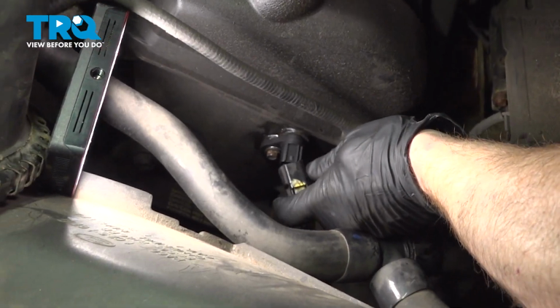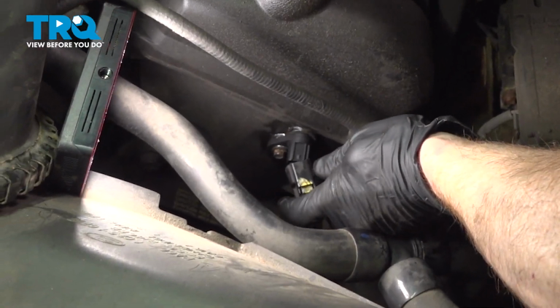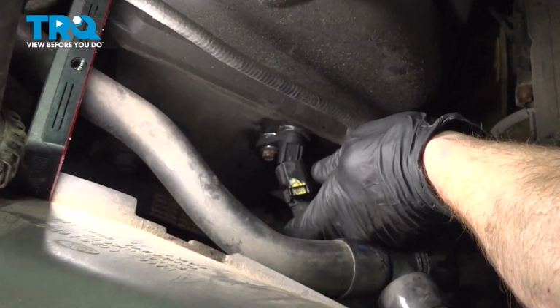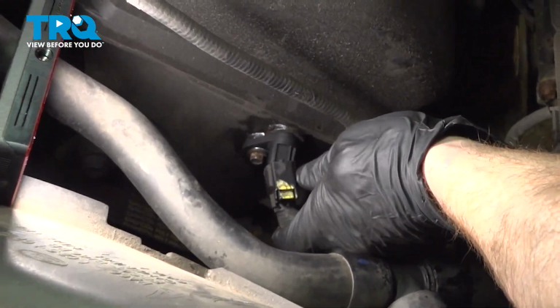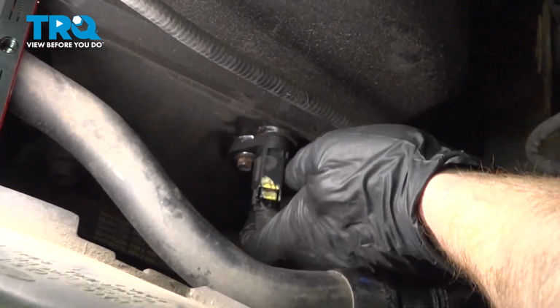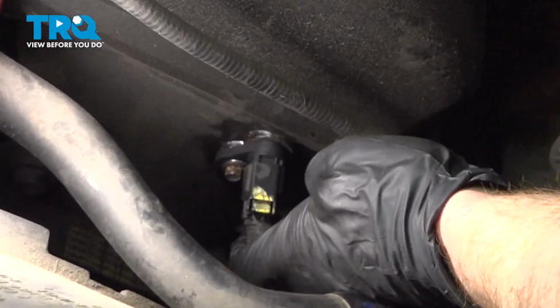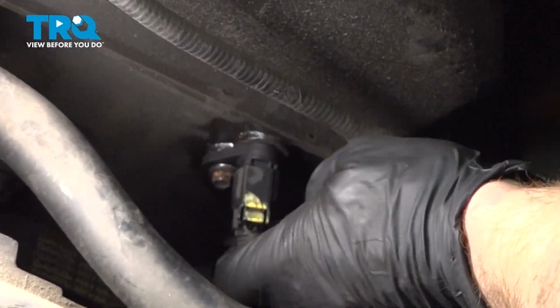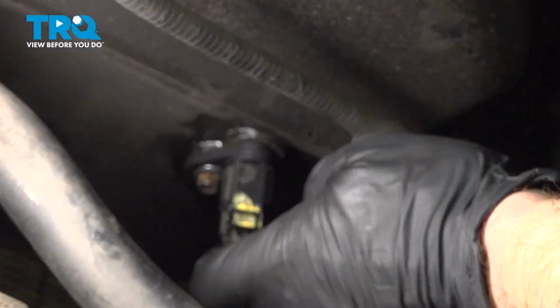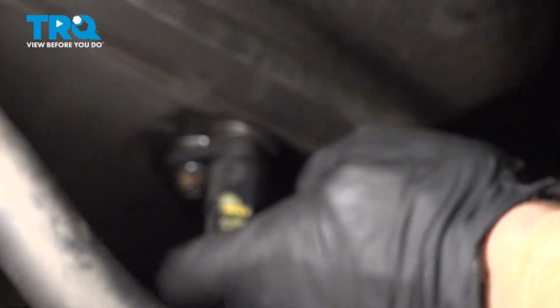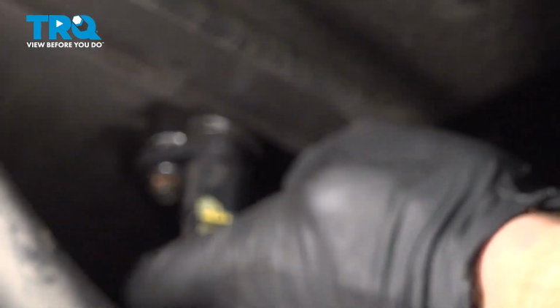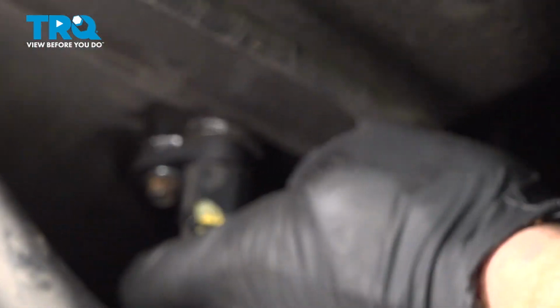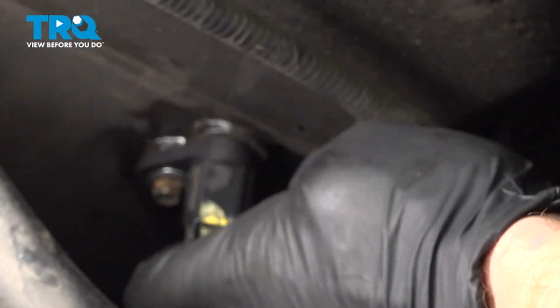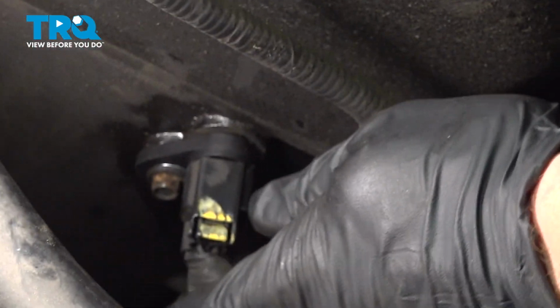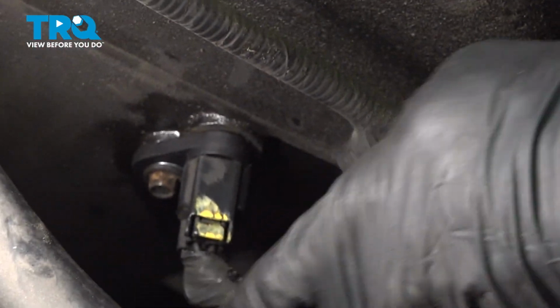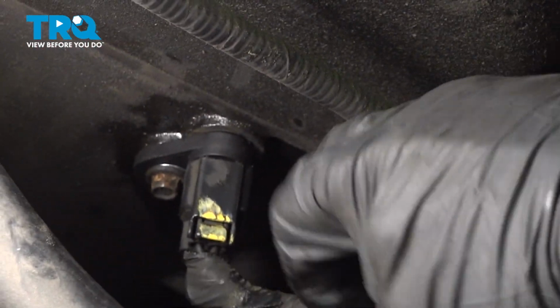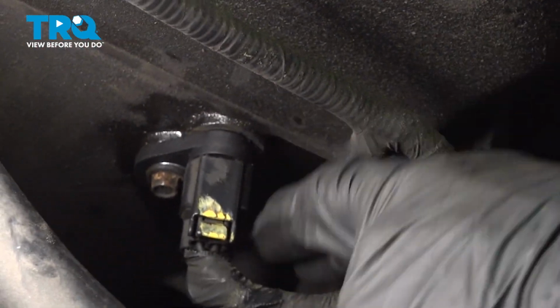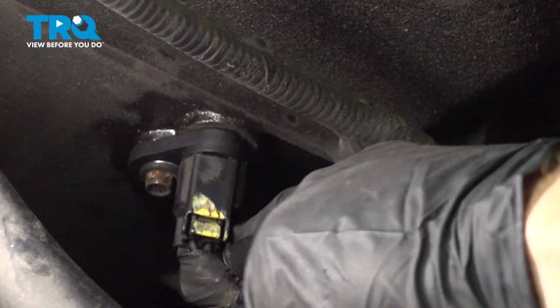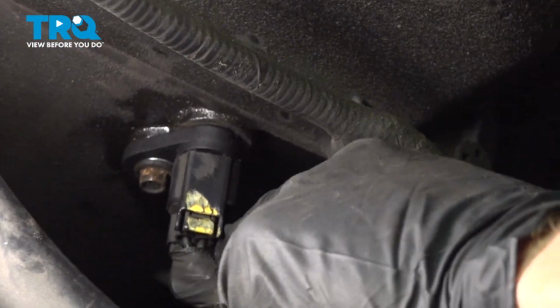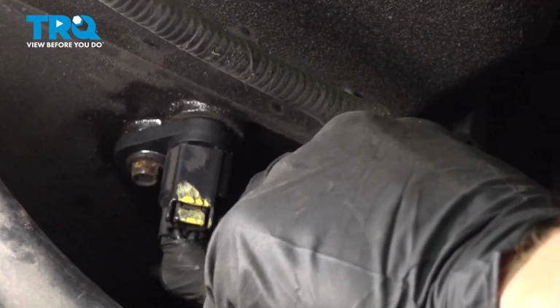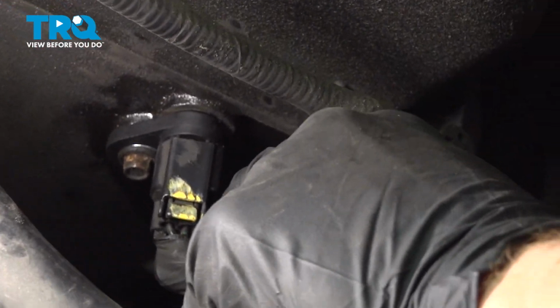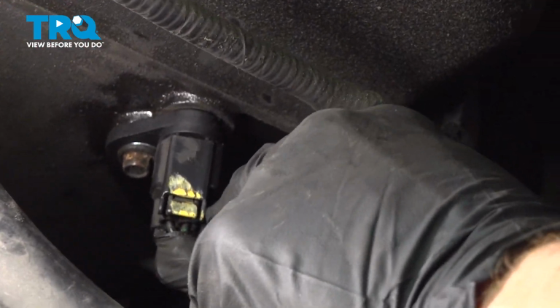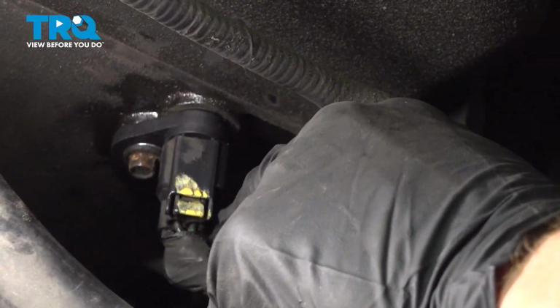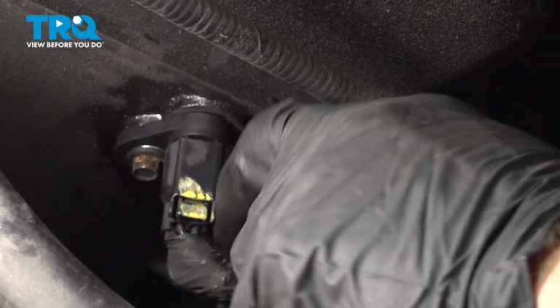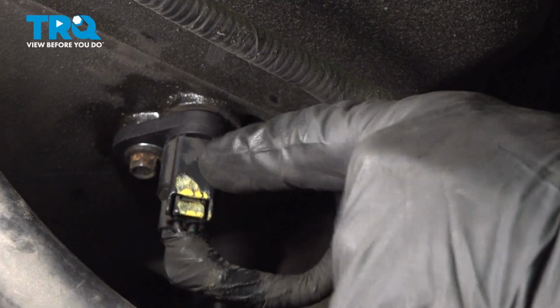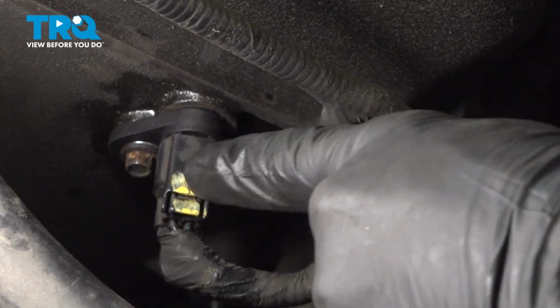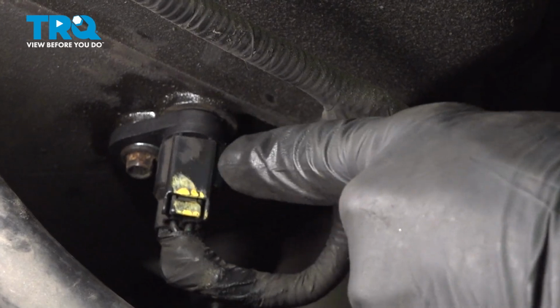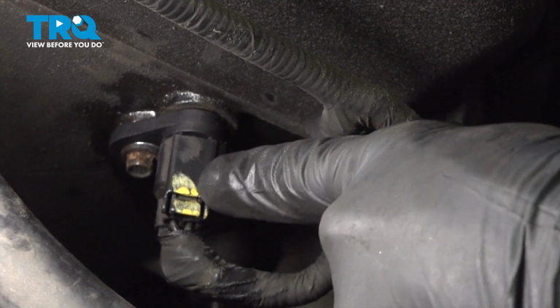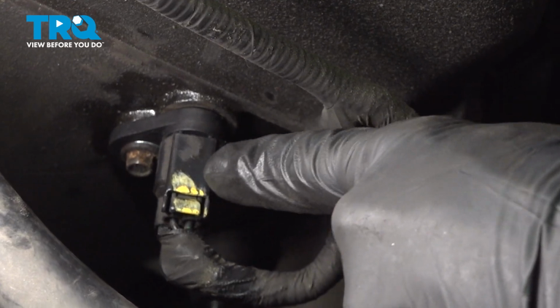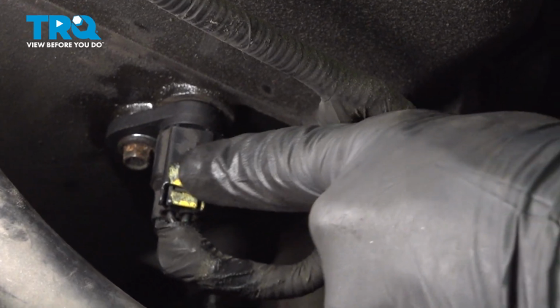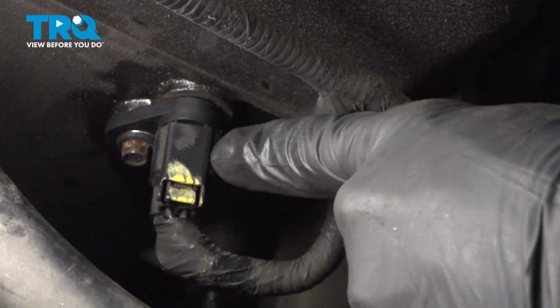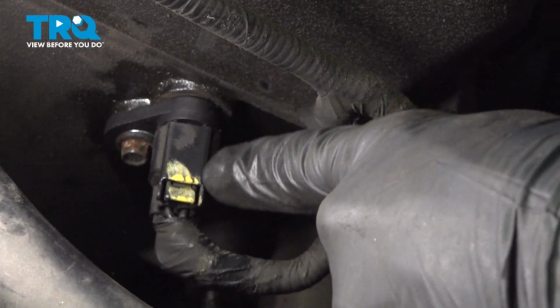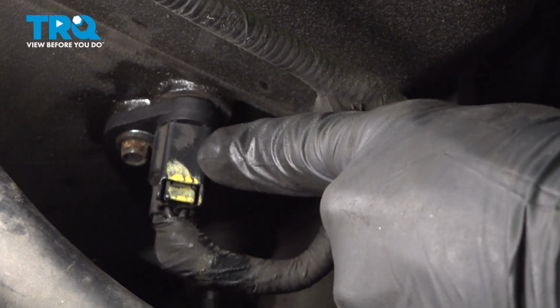Reconnect your electrical connector. Listen for a click and give it a tug to make sure it's completely secure.